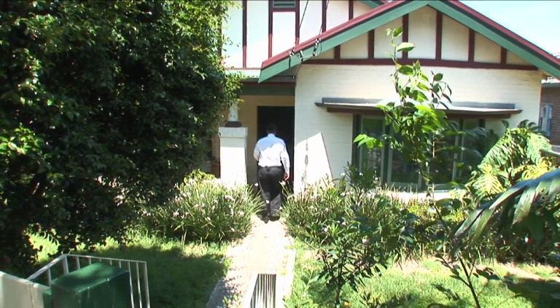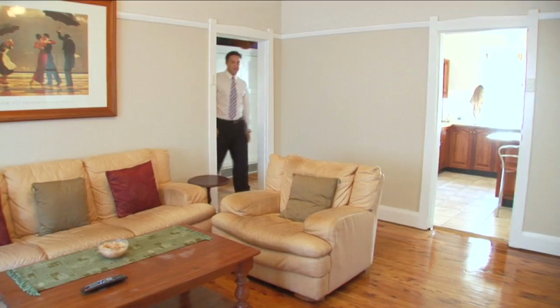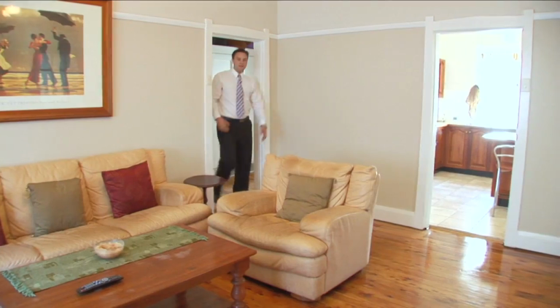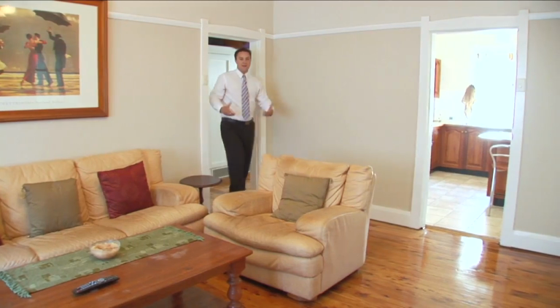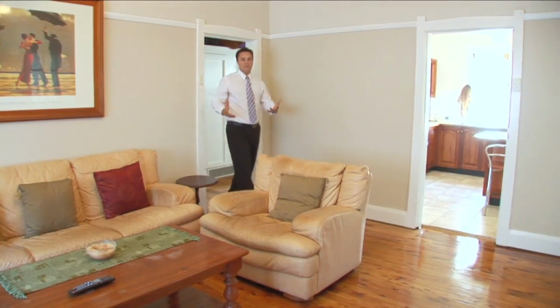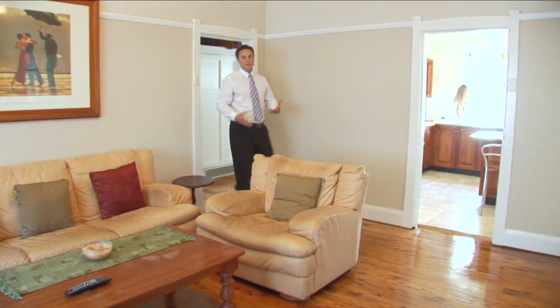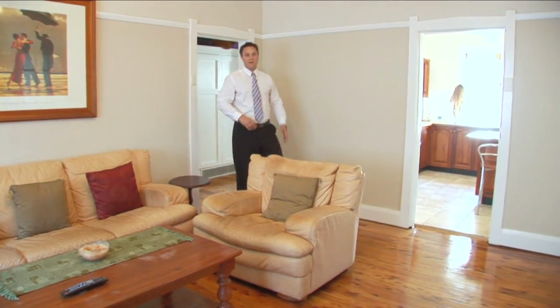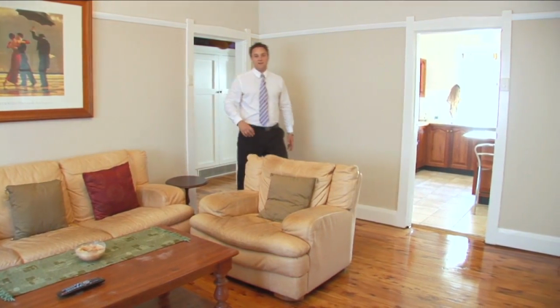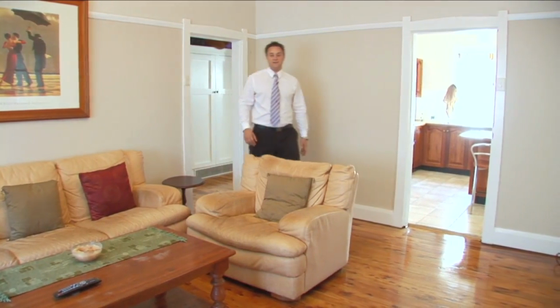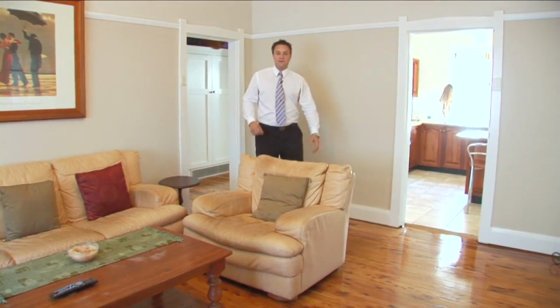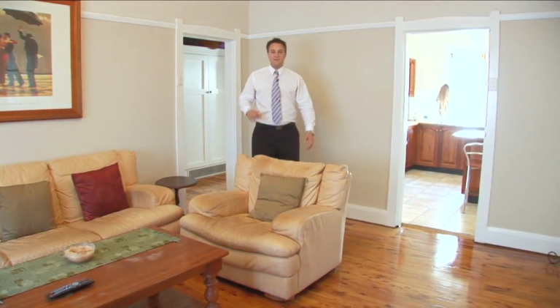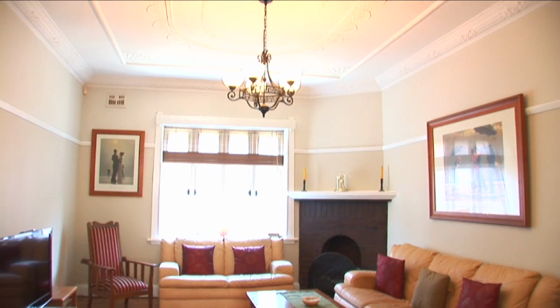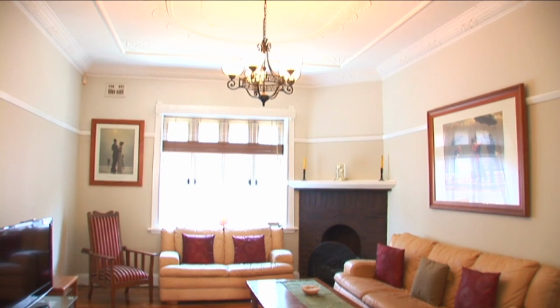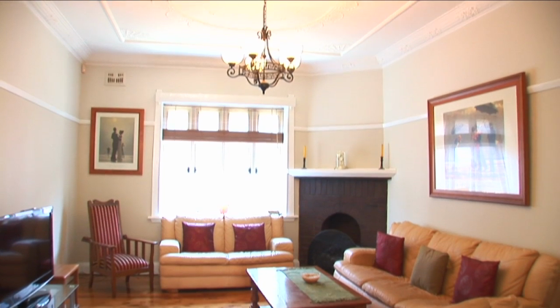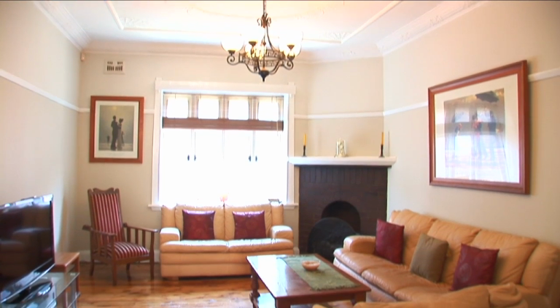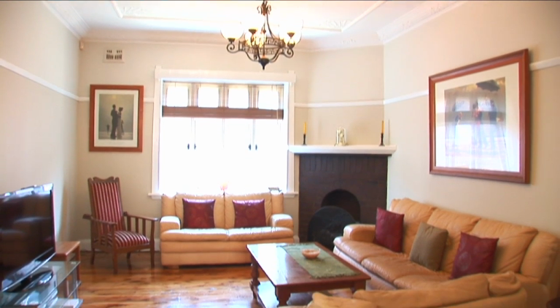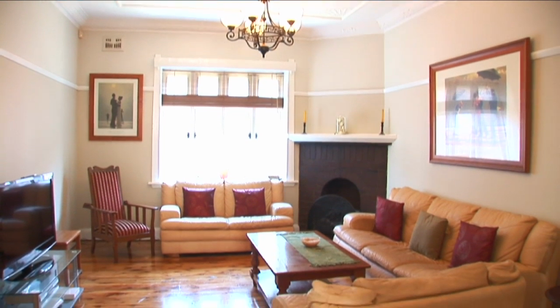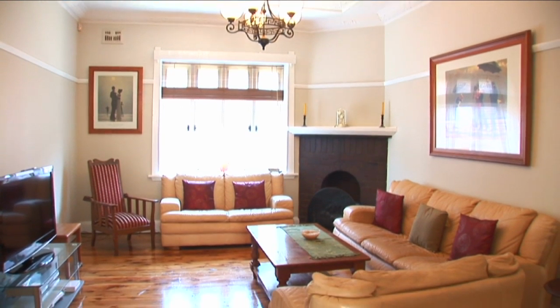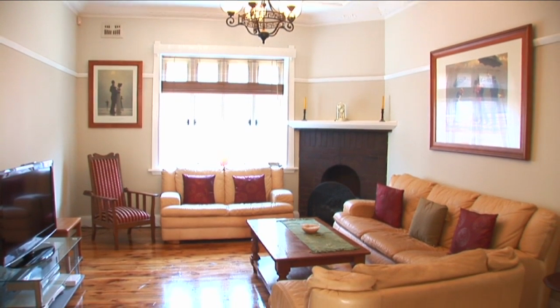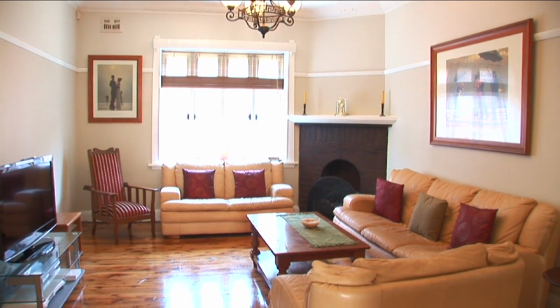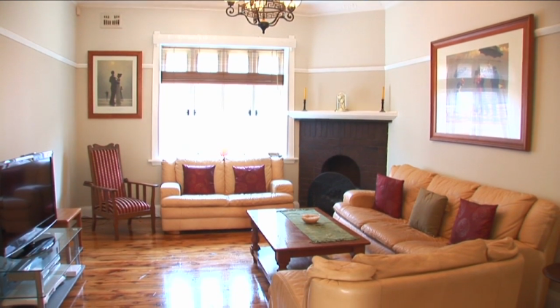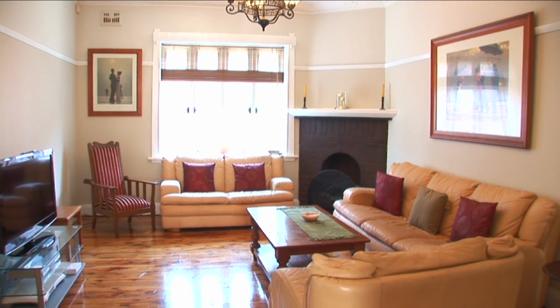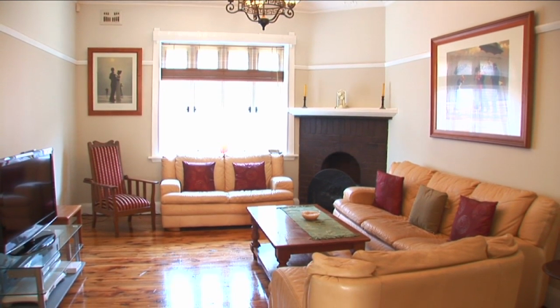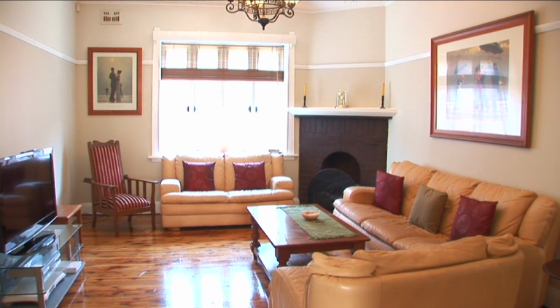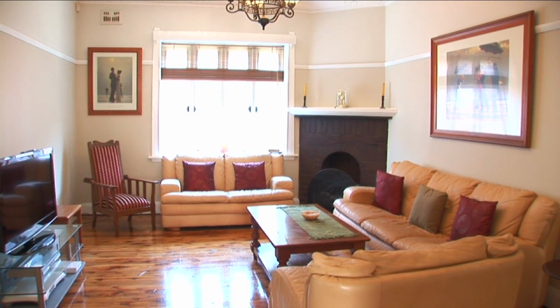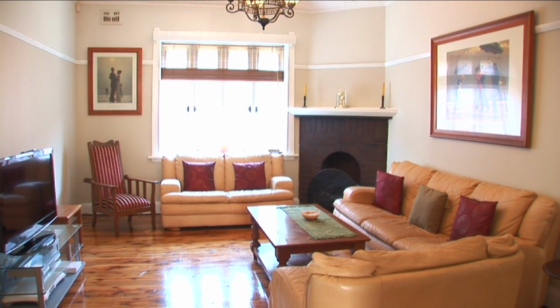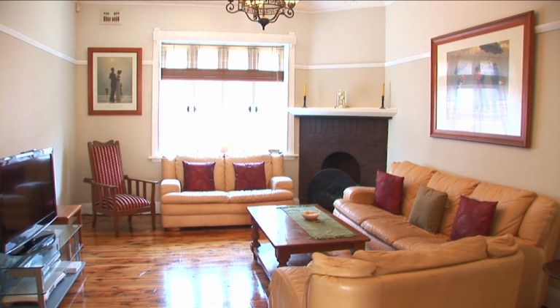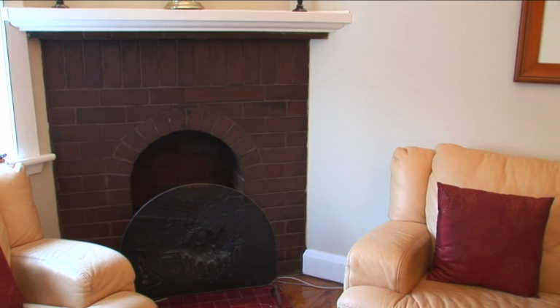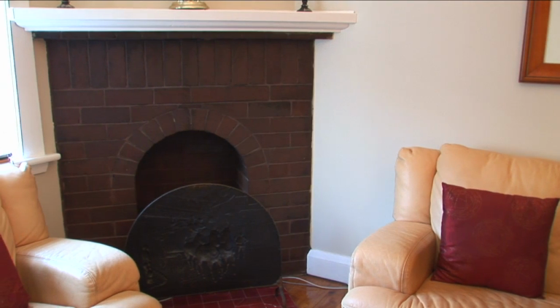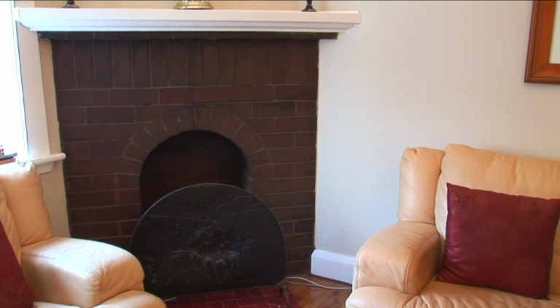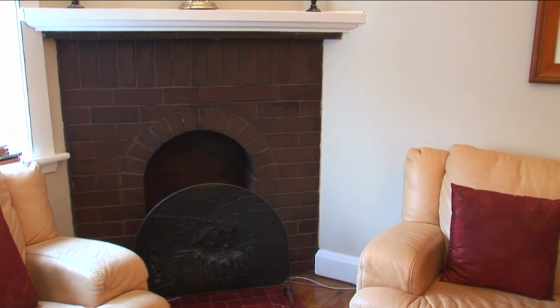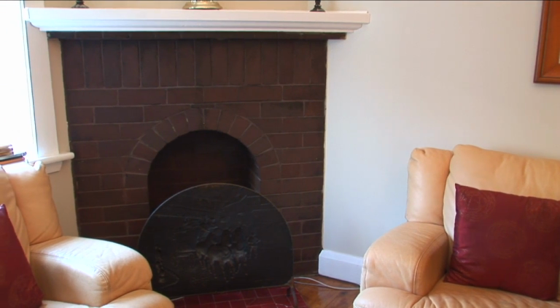This stunning Californian bungalow is certainly full of character. We've got high ornate ceilings, polished floorboards and fireplaces throughout.